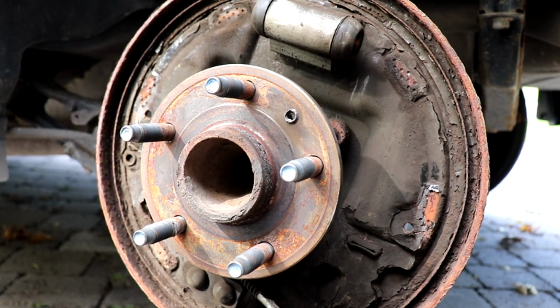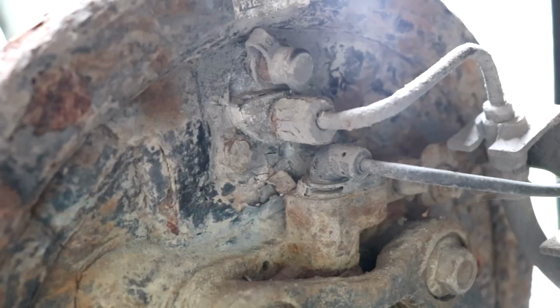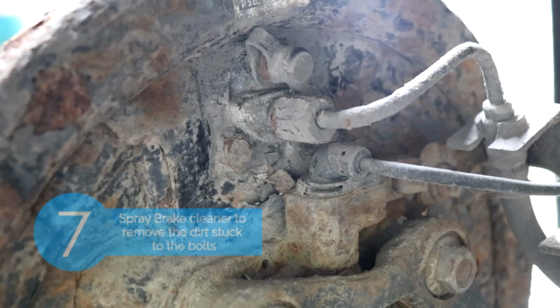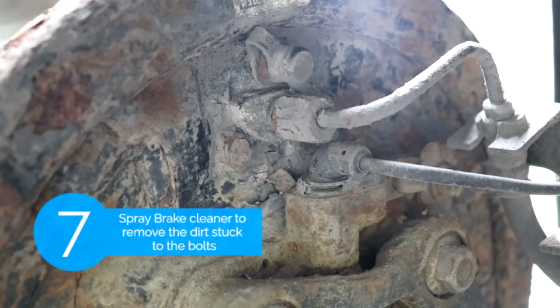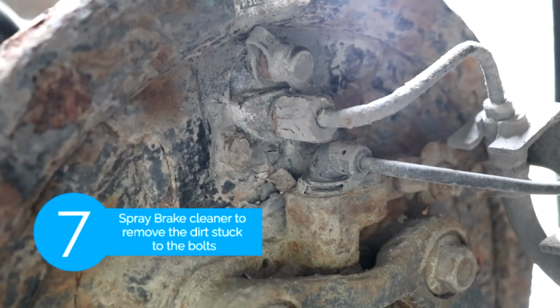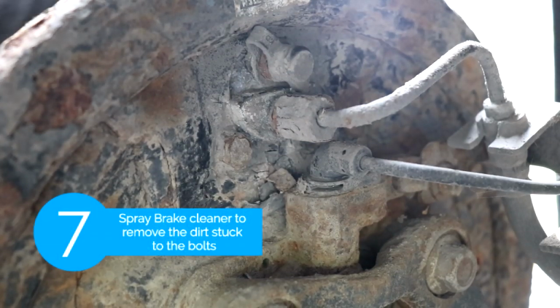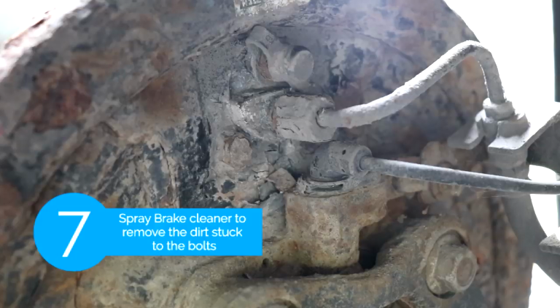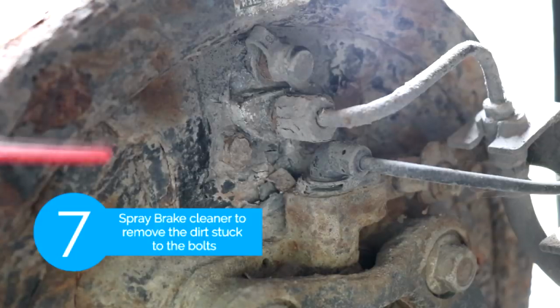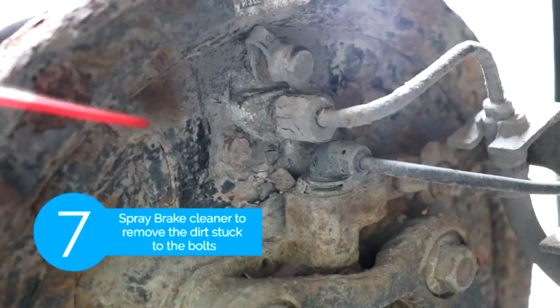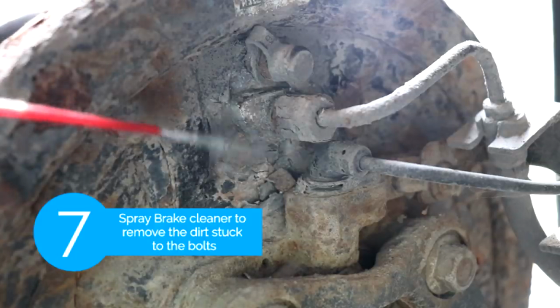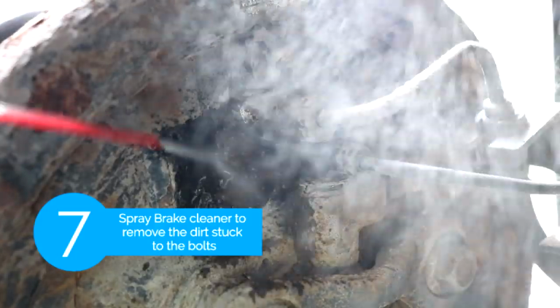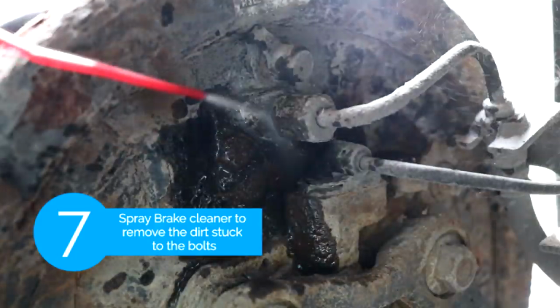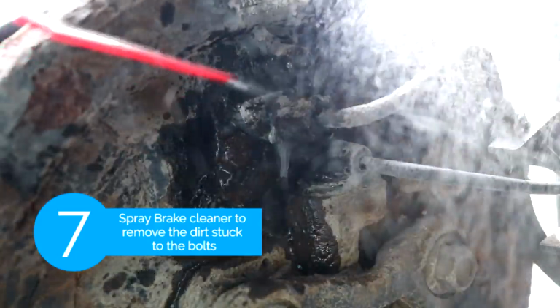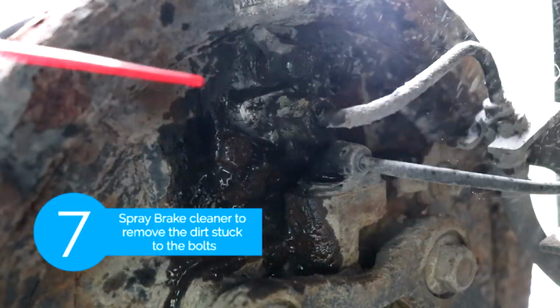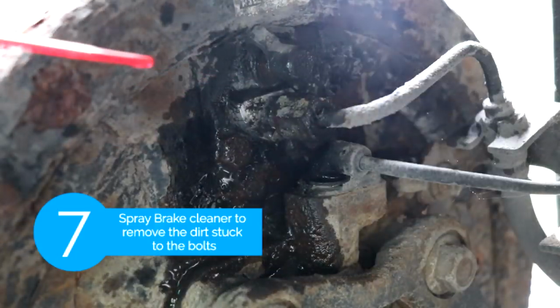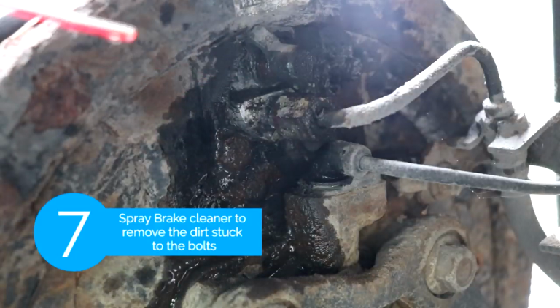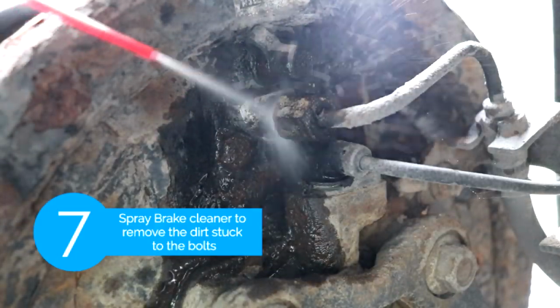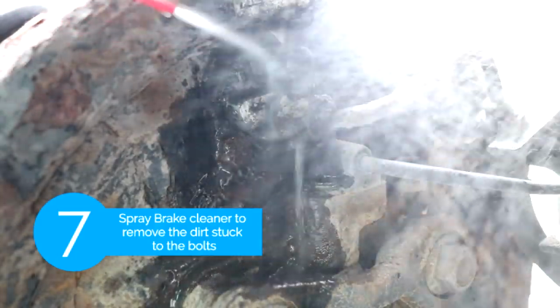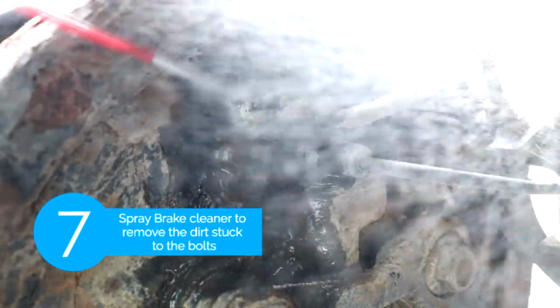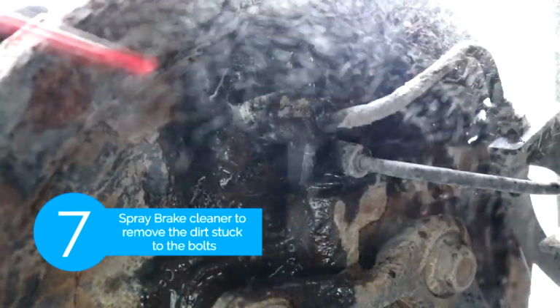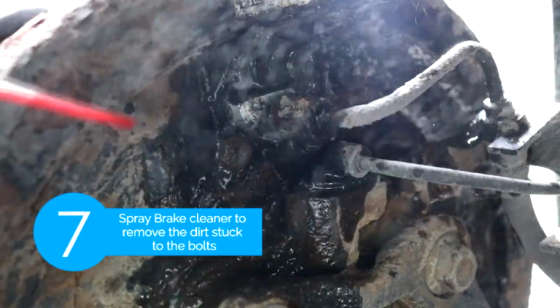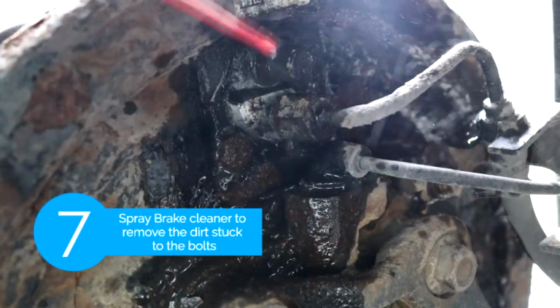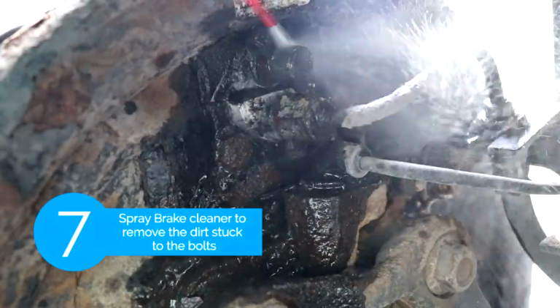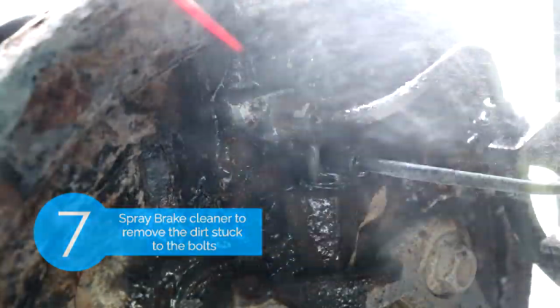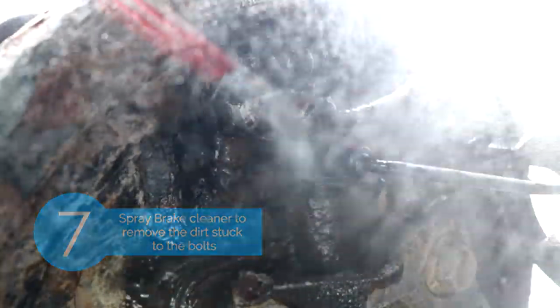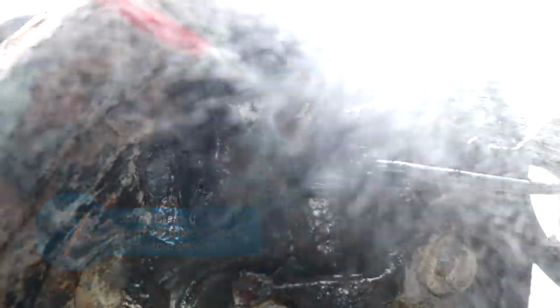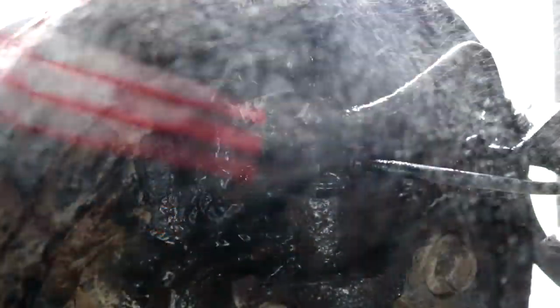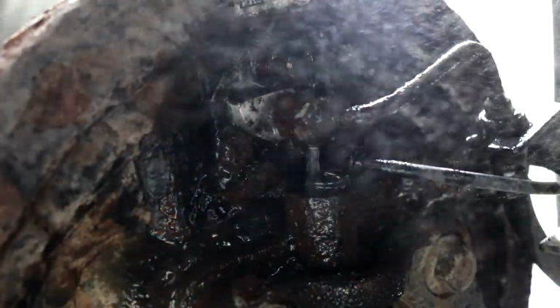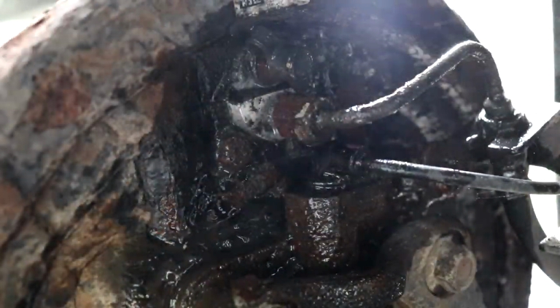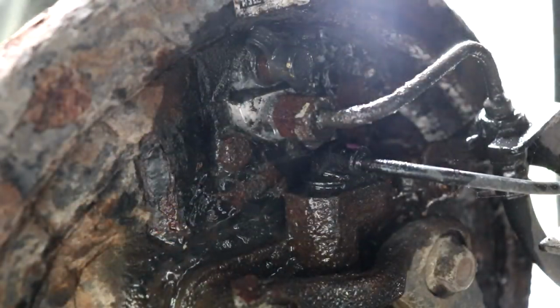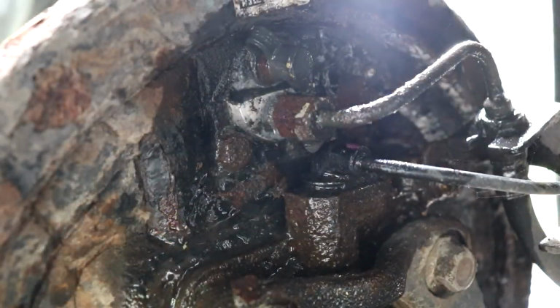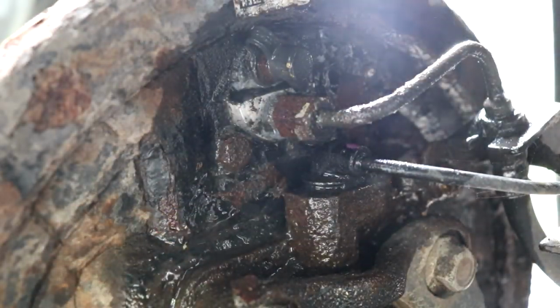We're just gonna use some brake cleaner to remove the dirt that's caked on the bolts.